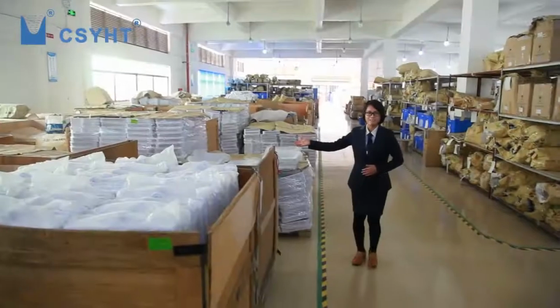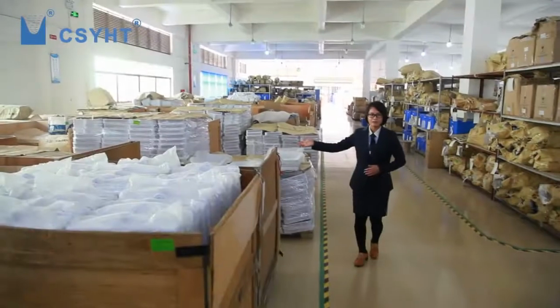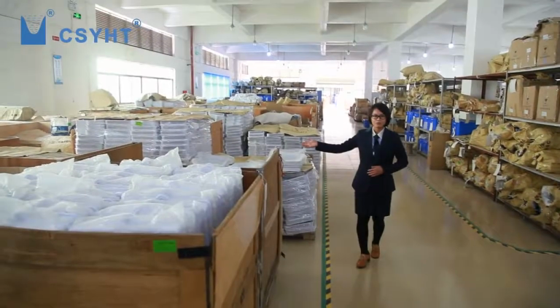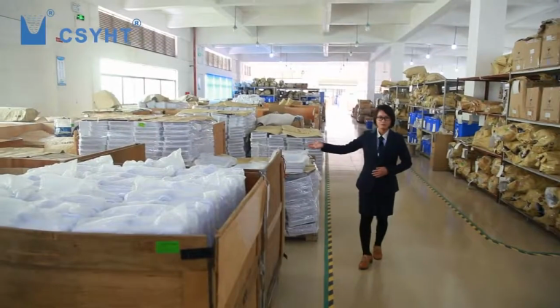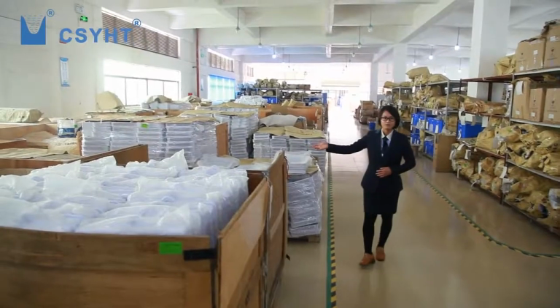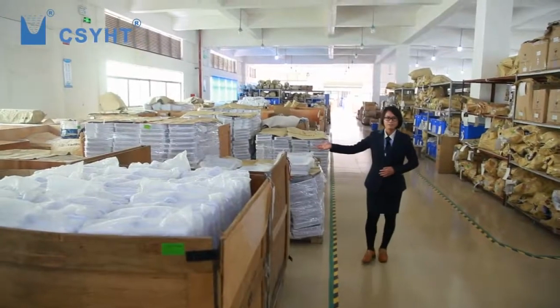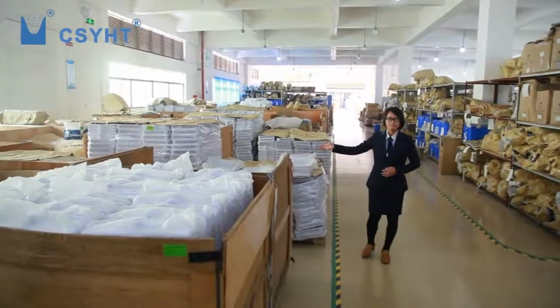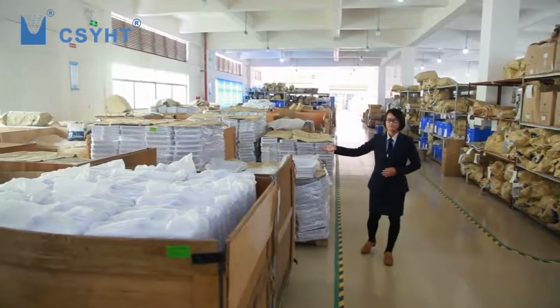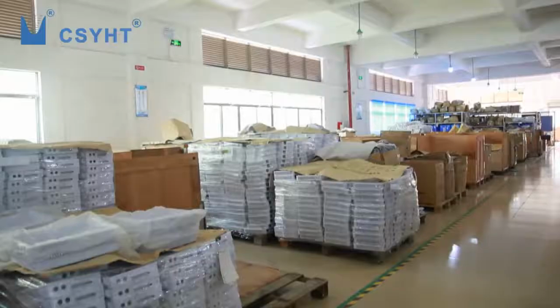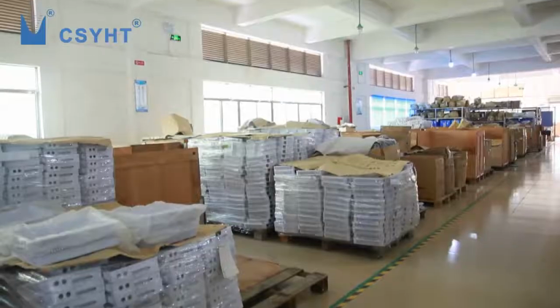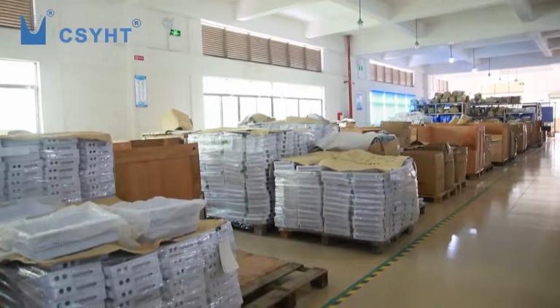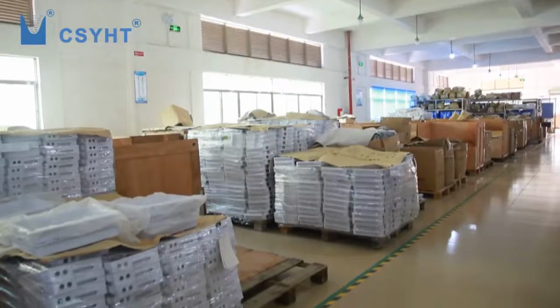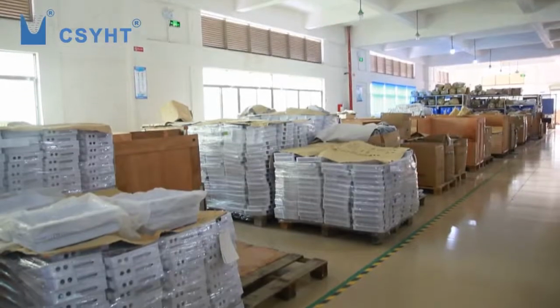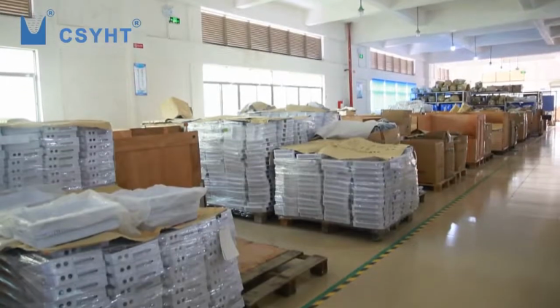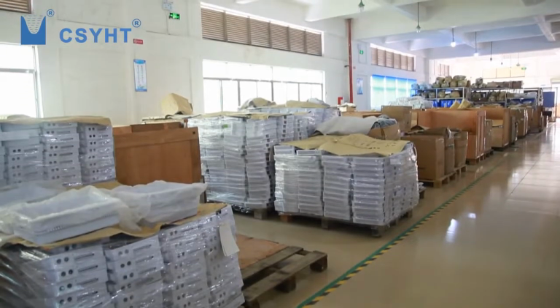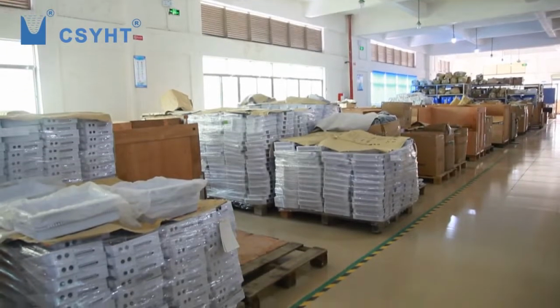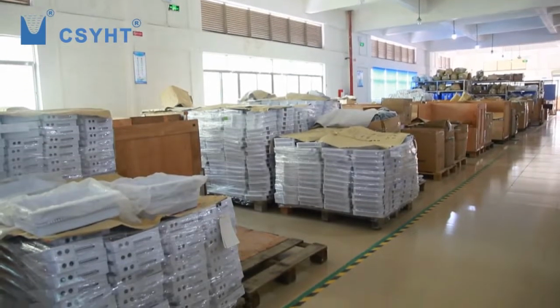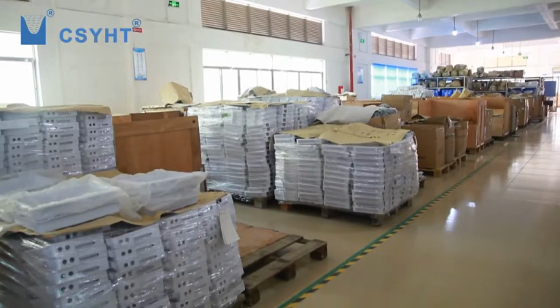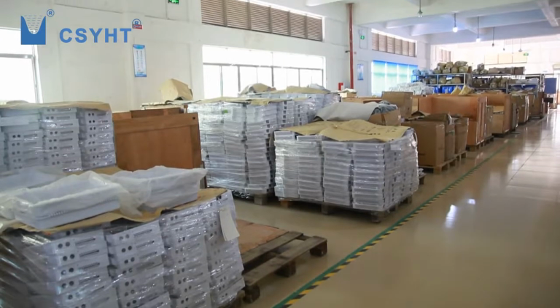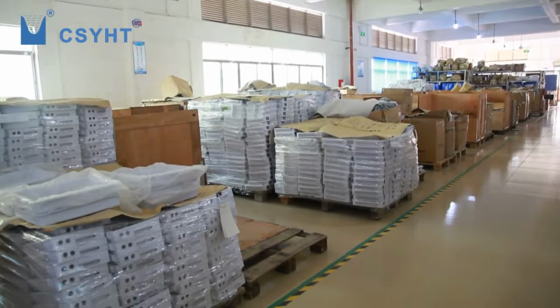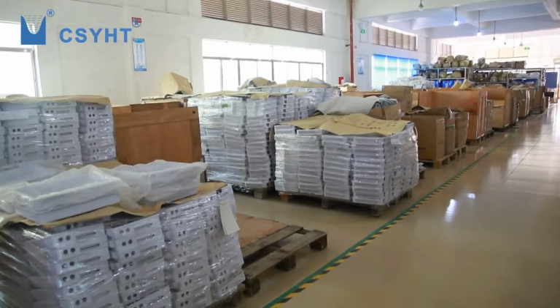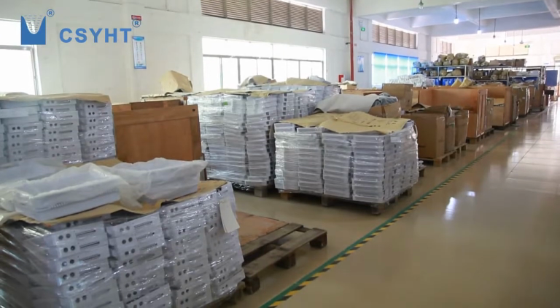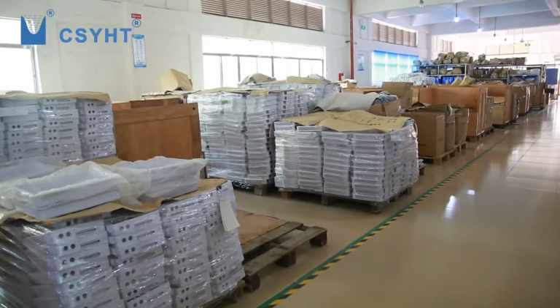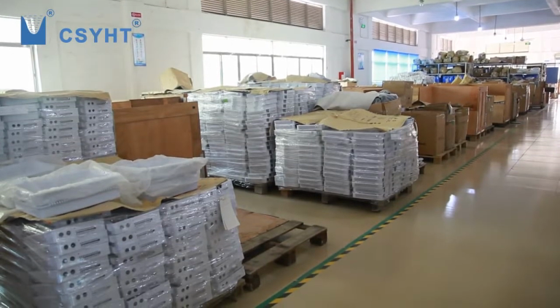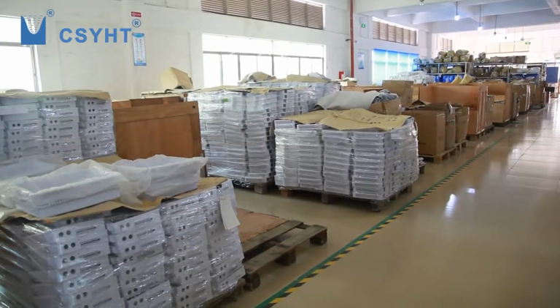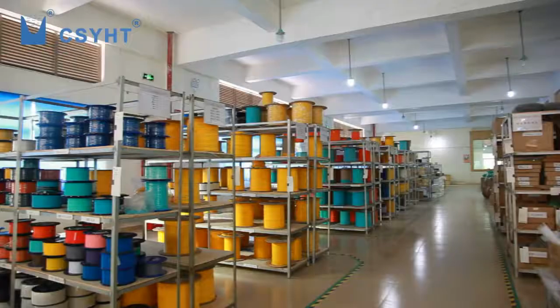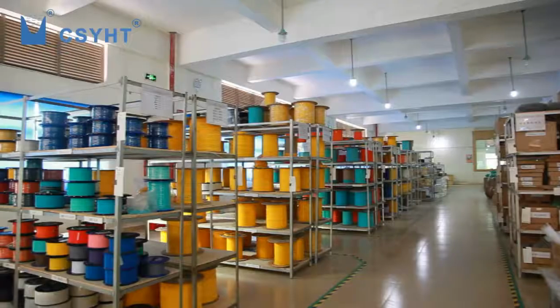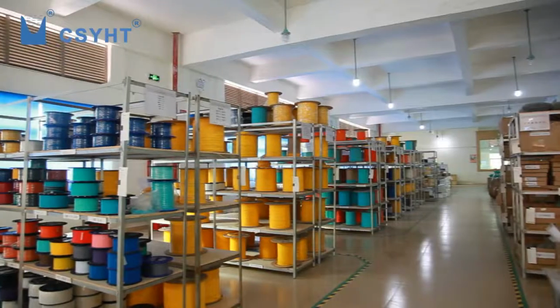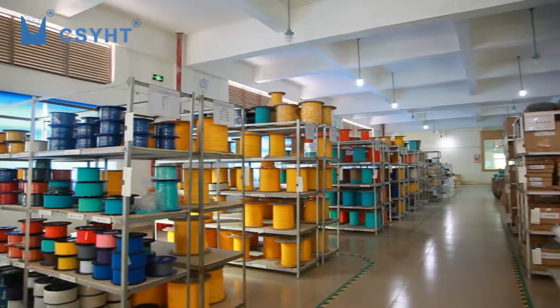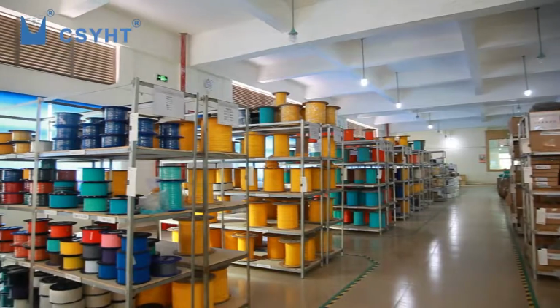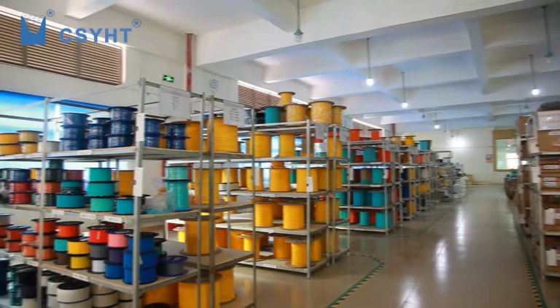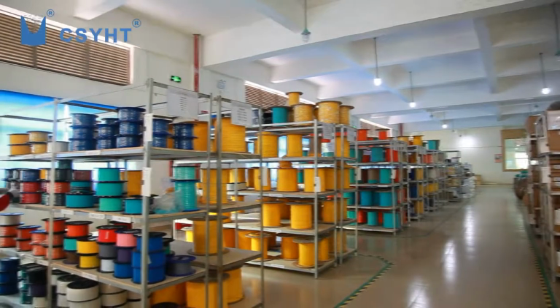Lucy is in the semi-finished warehouse. All items are placed orderly with labels.